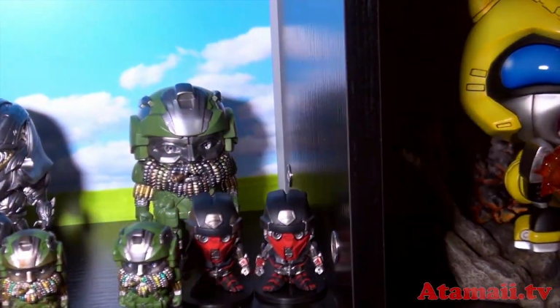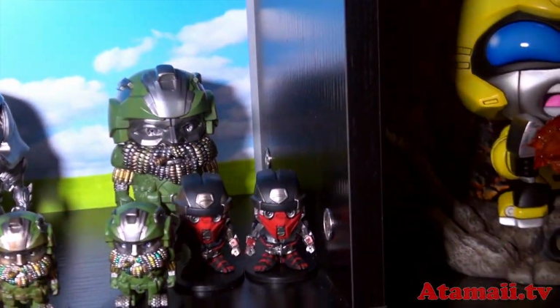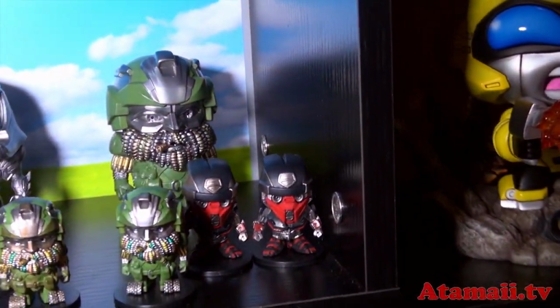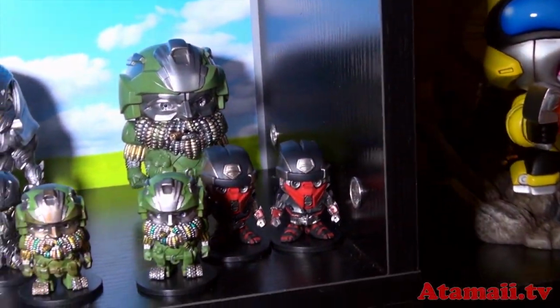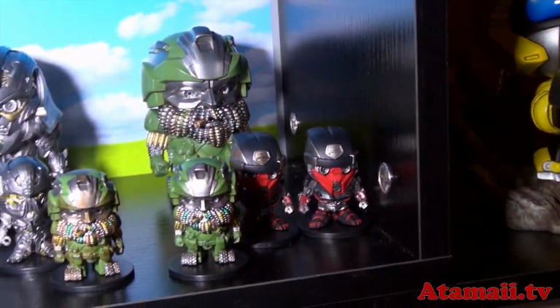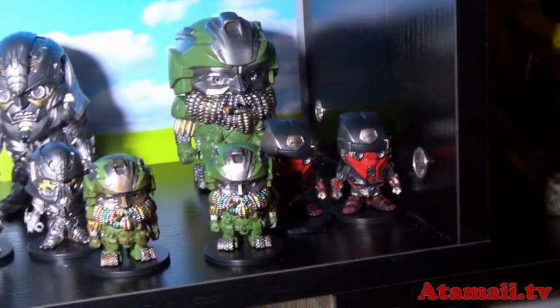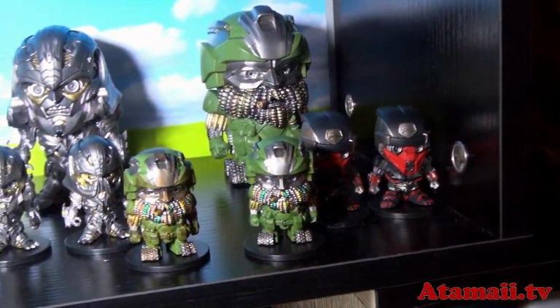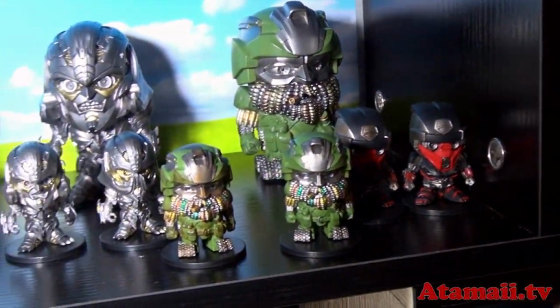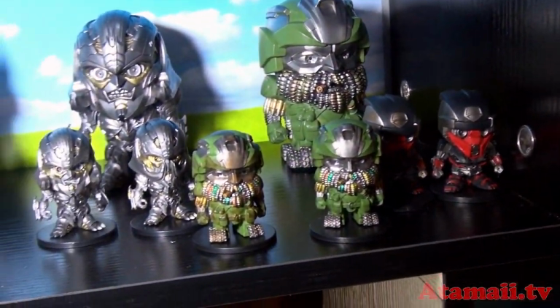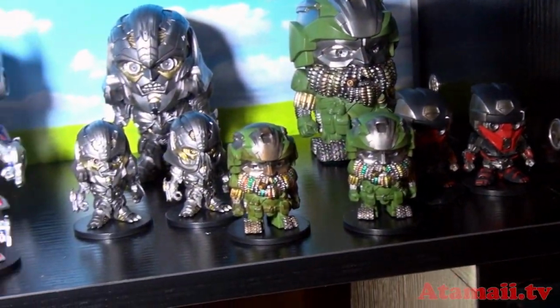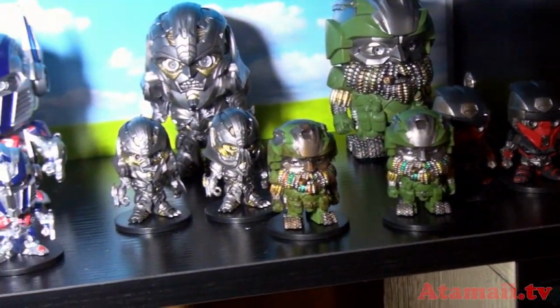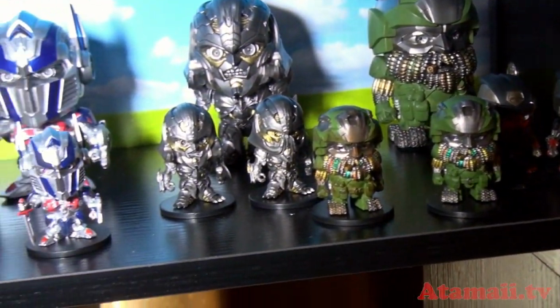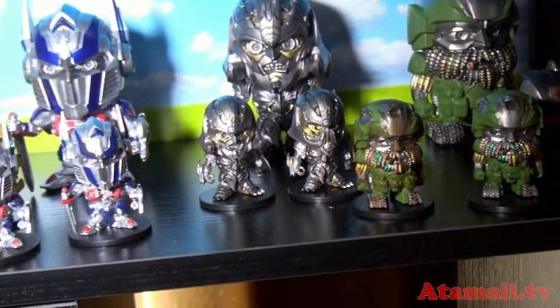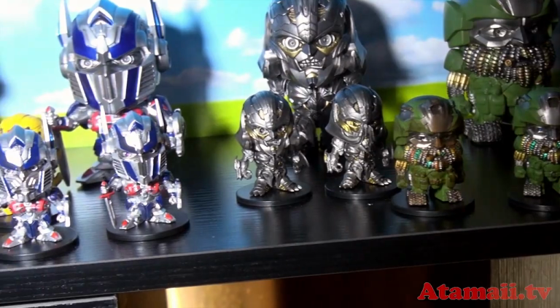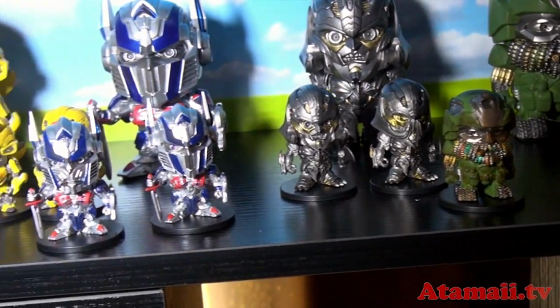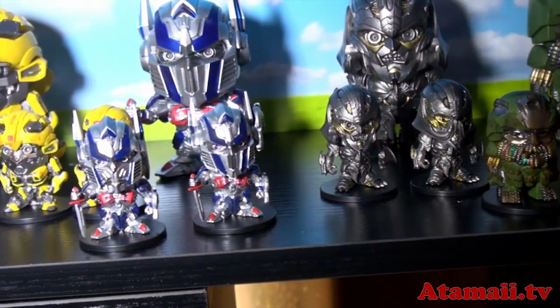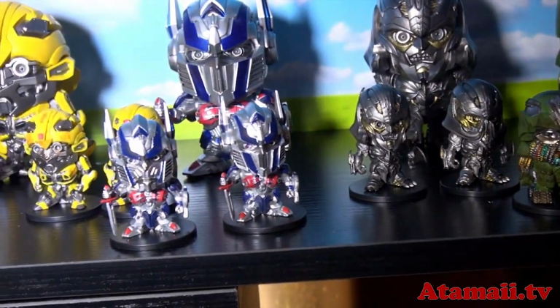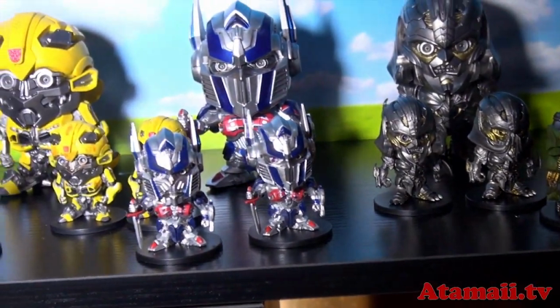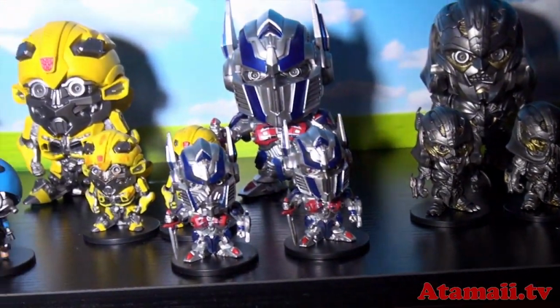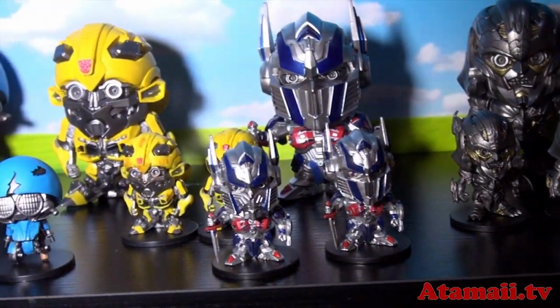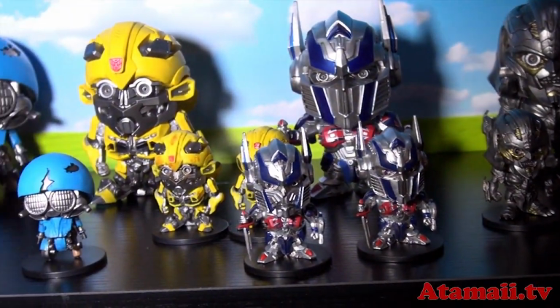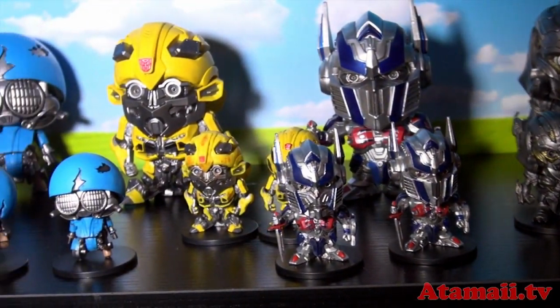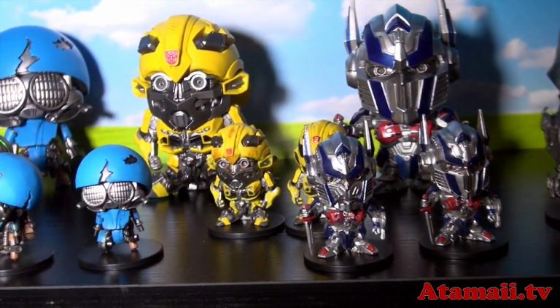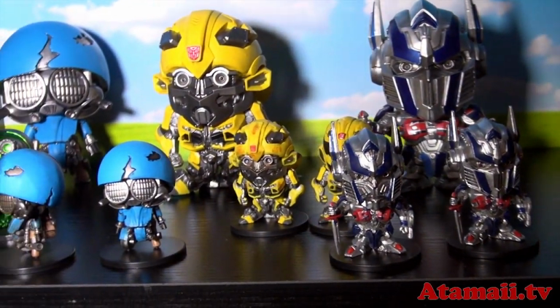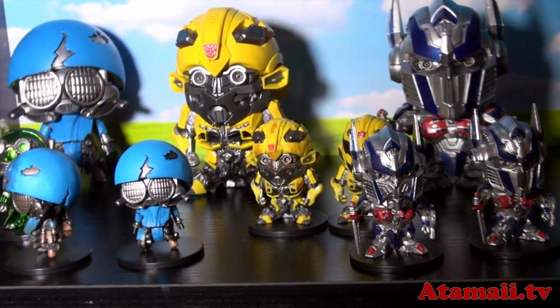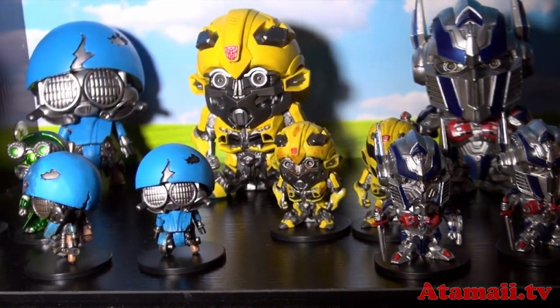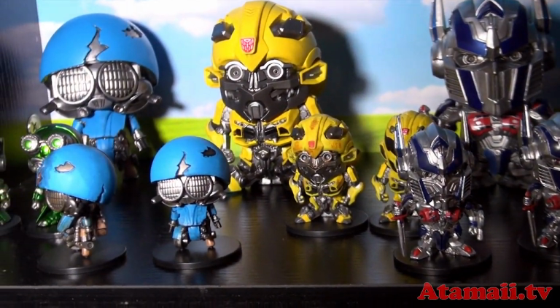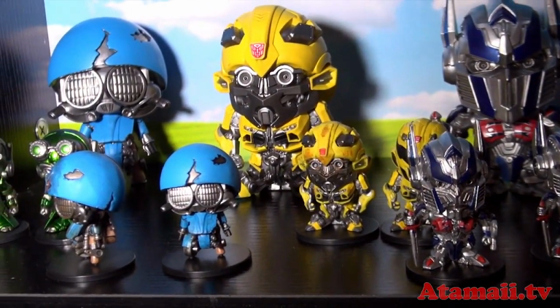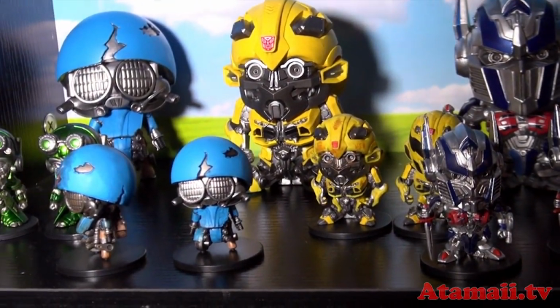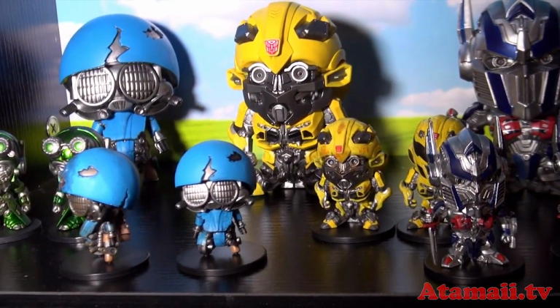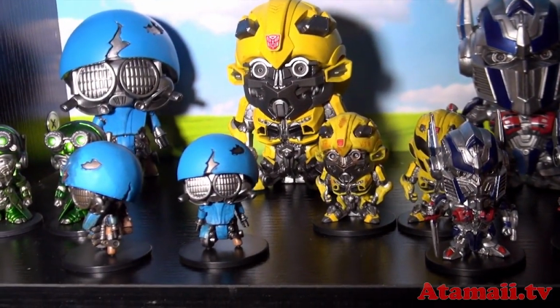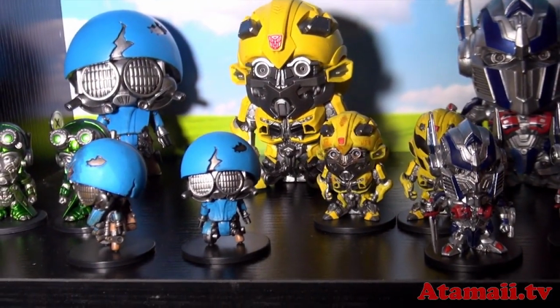Here's some more of these small Transformers figures. And Squeaks — that's Squeaks, the blue guy, the new one.